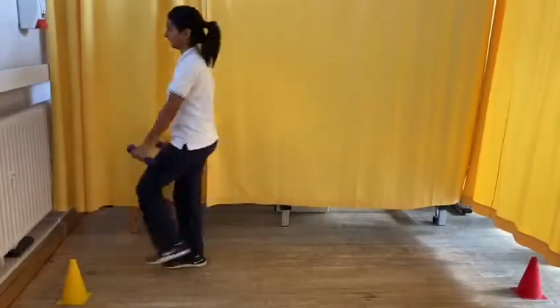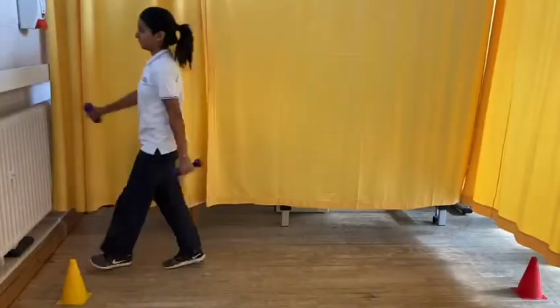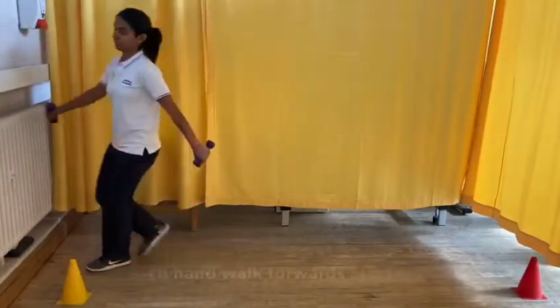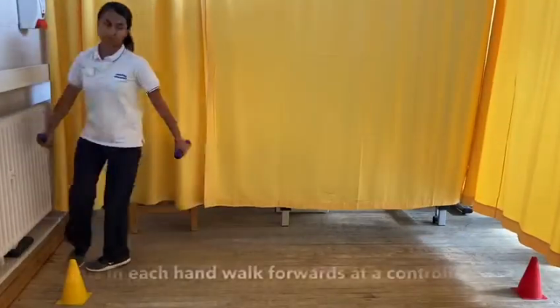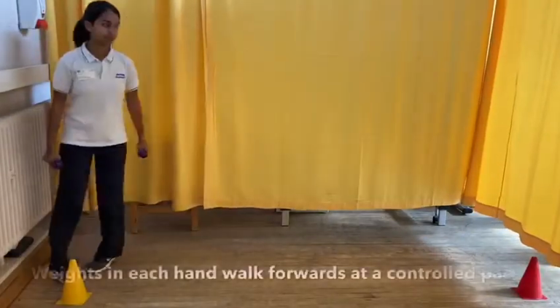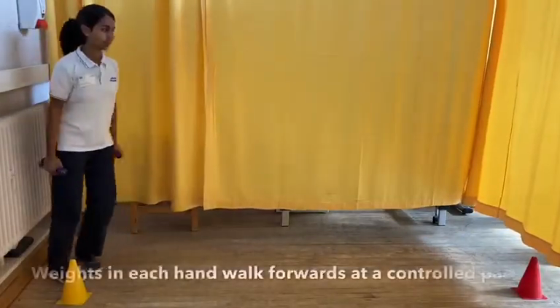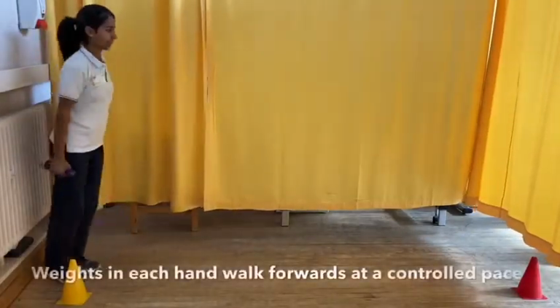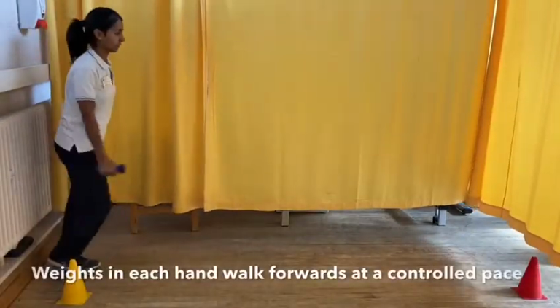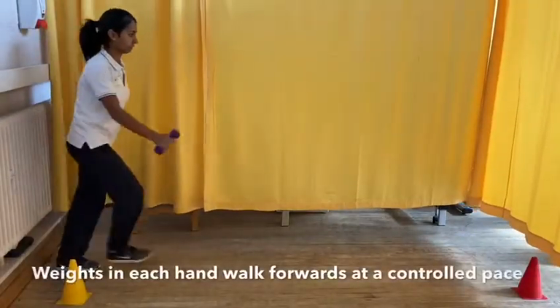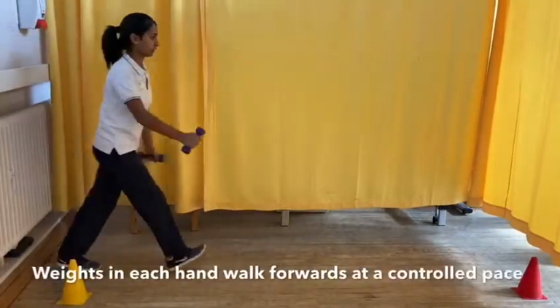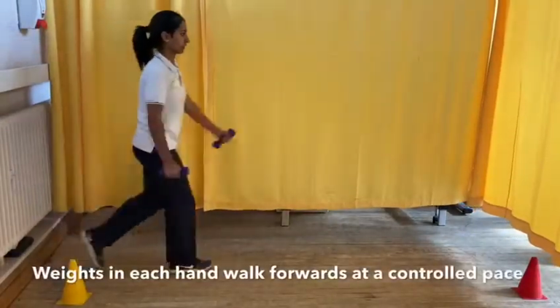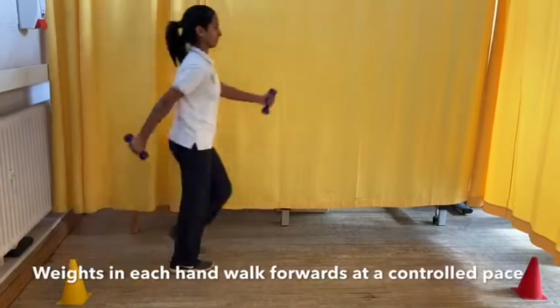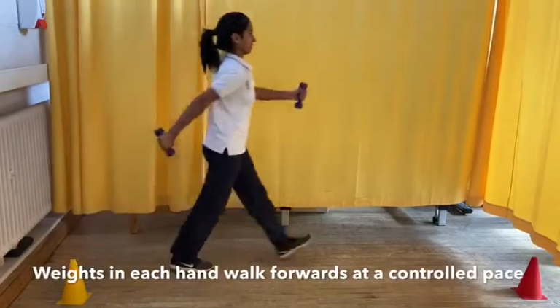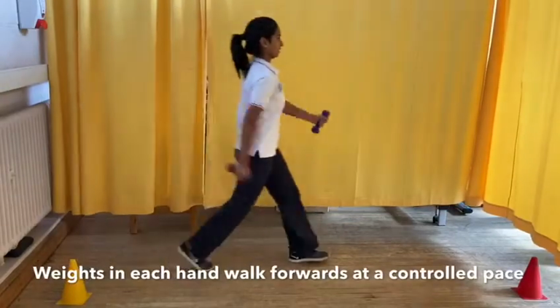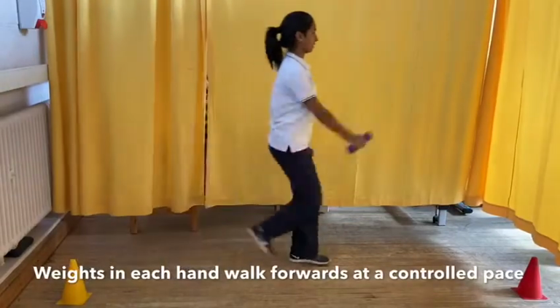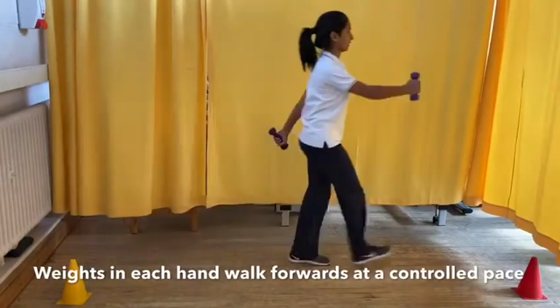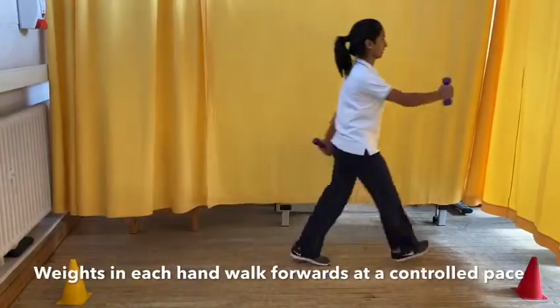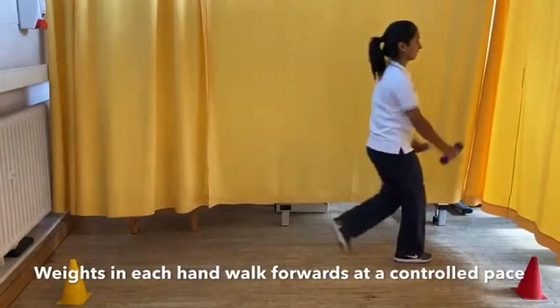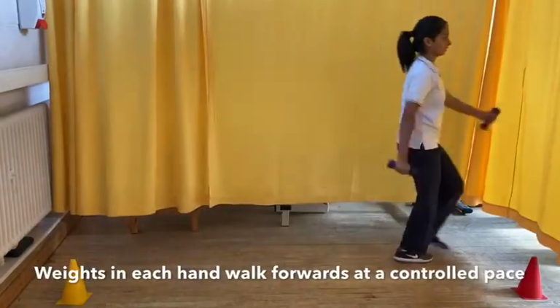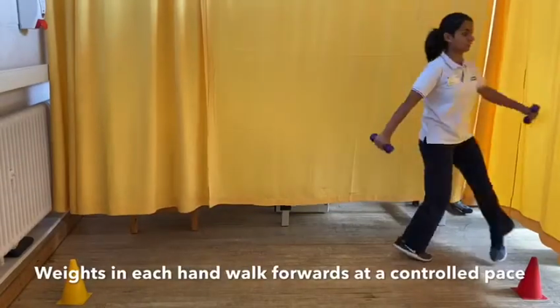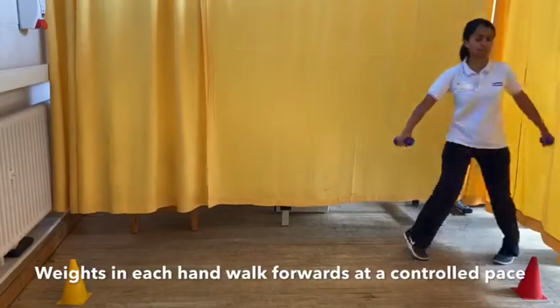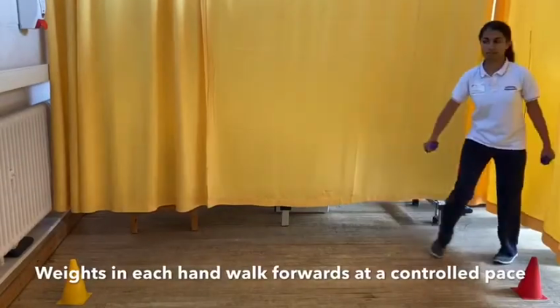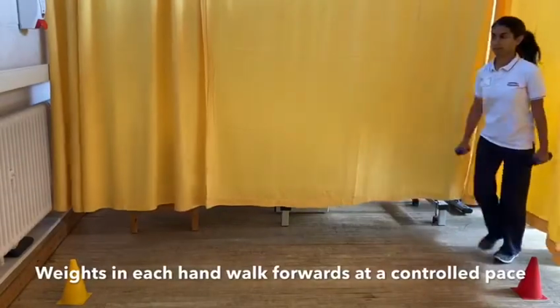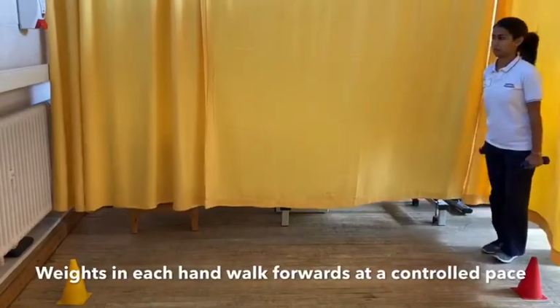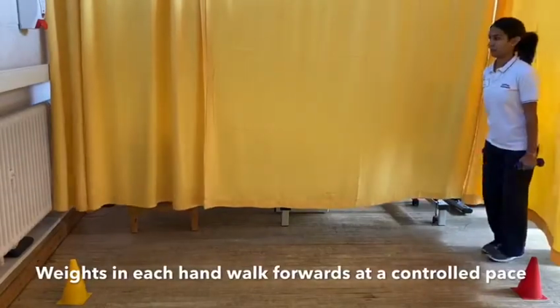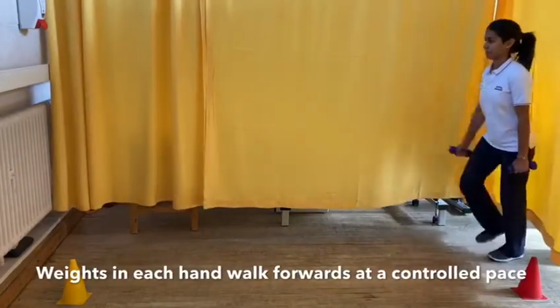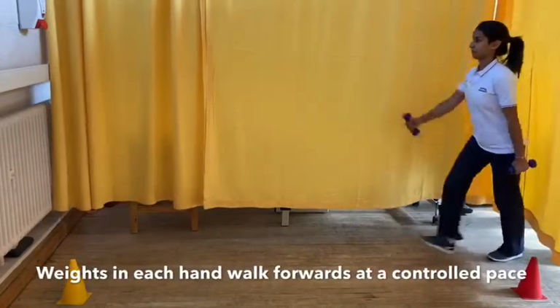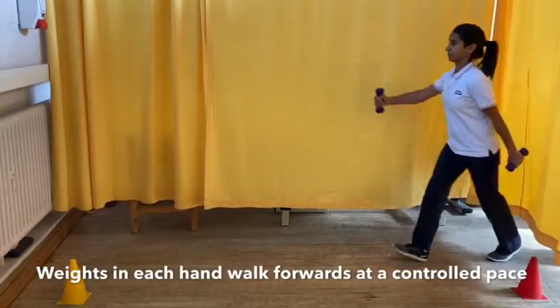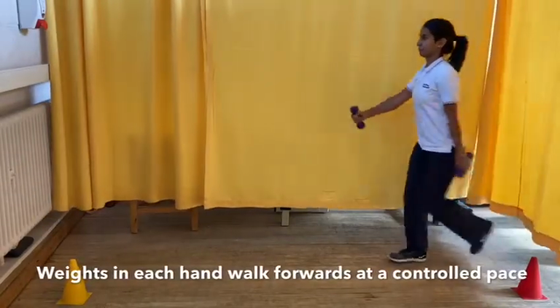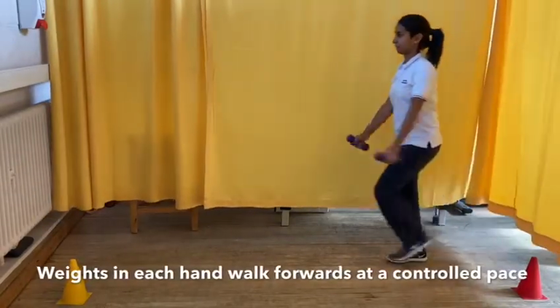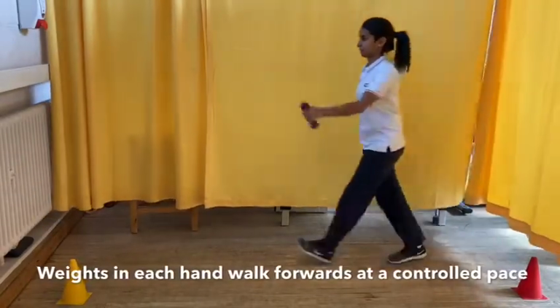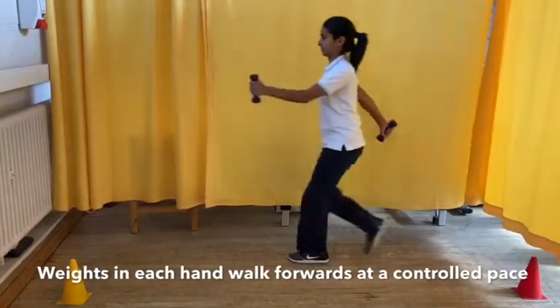Using weights or a tin of beans in each hand, walk forwards as briskly as possible.